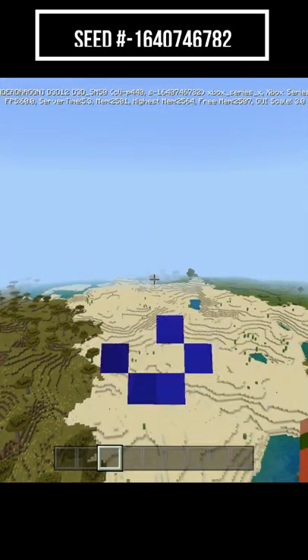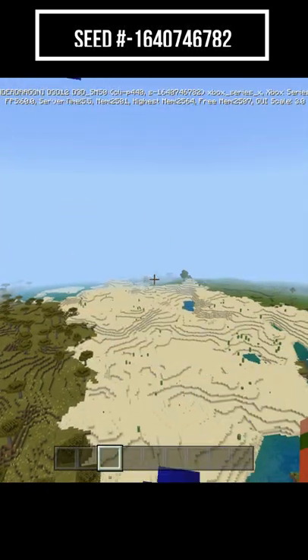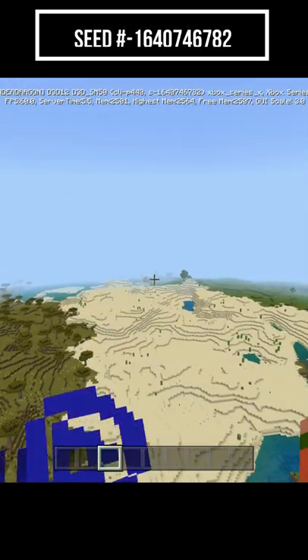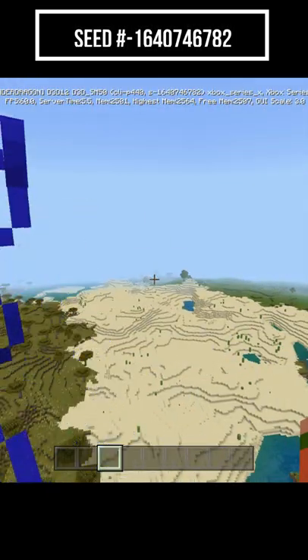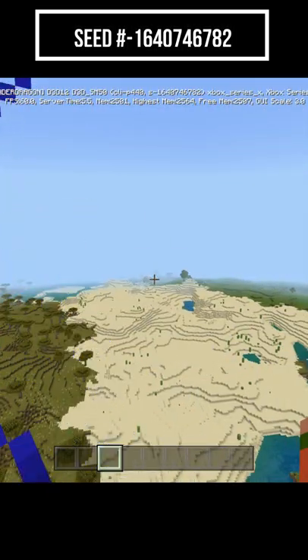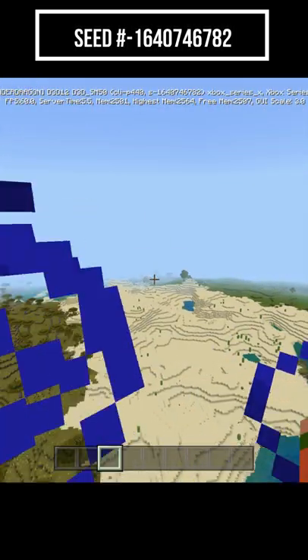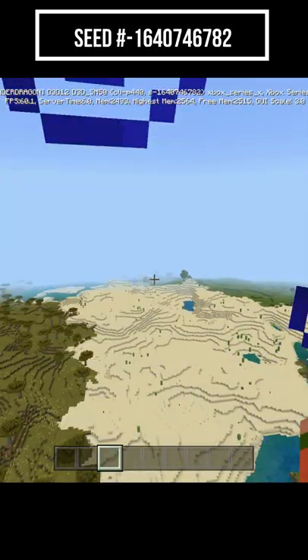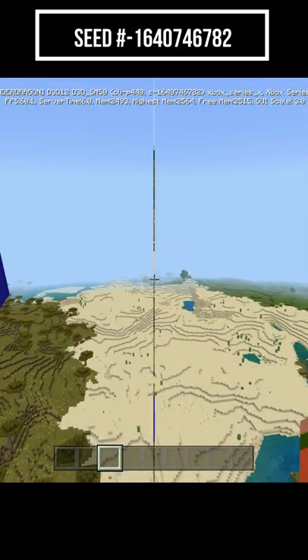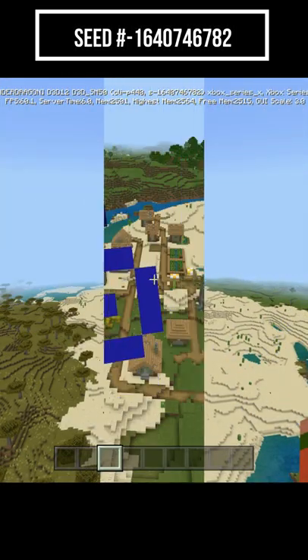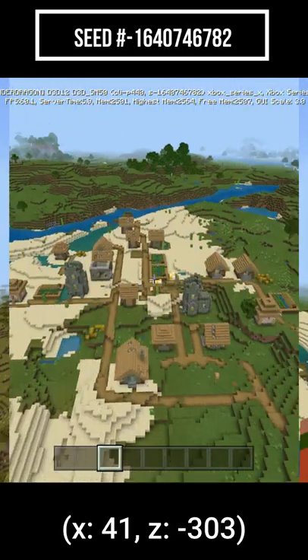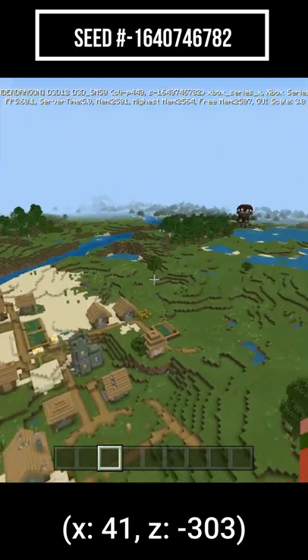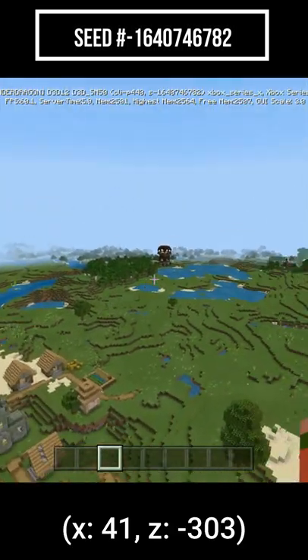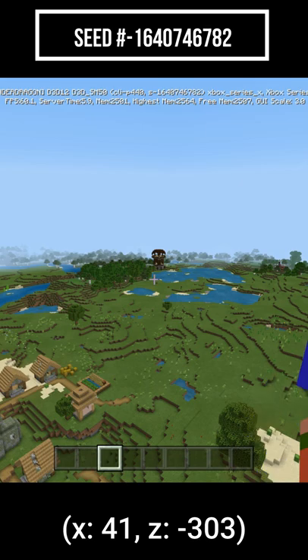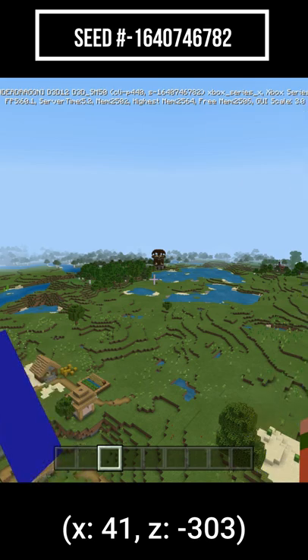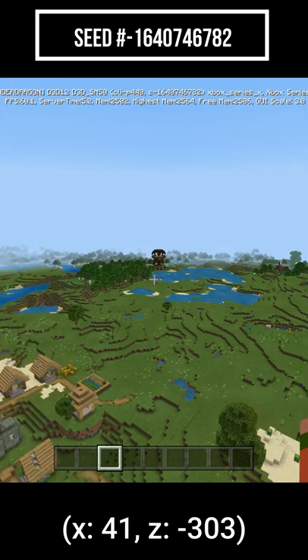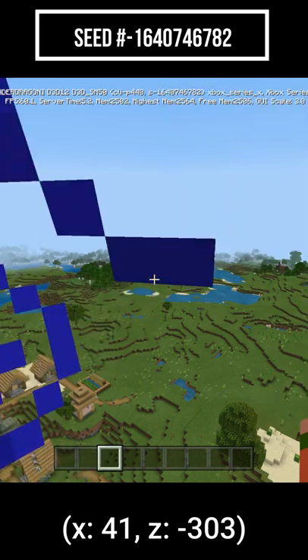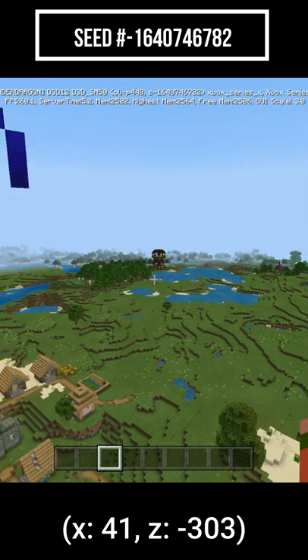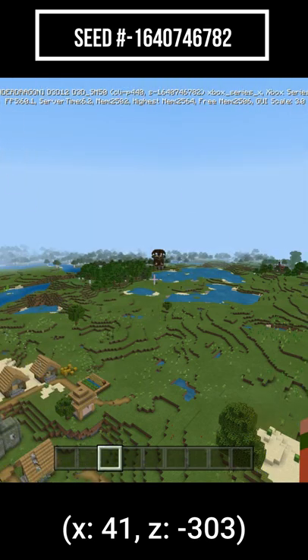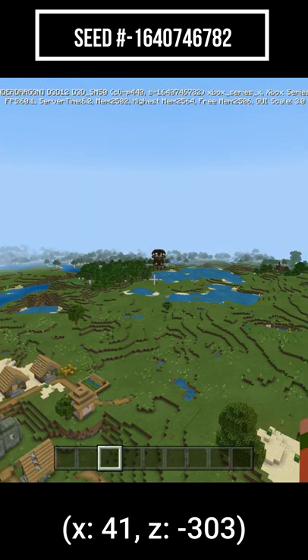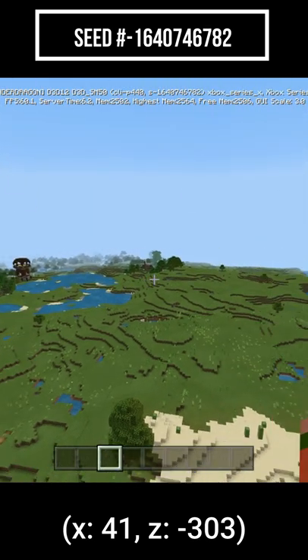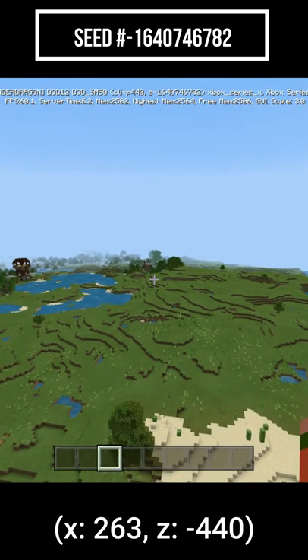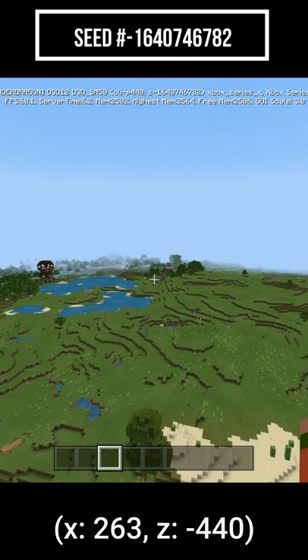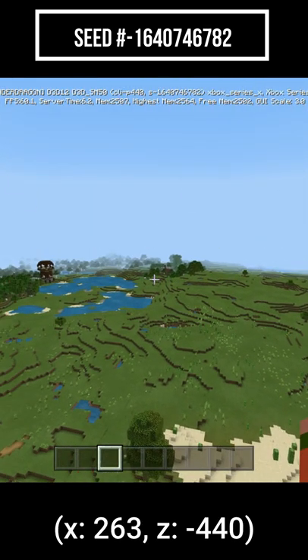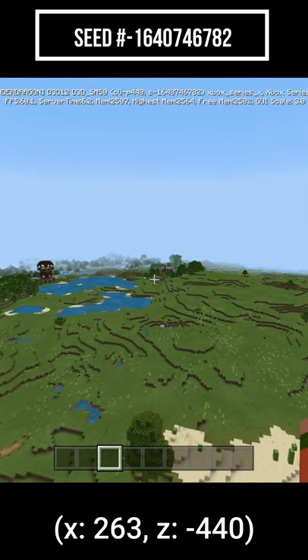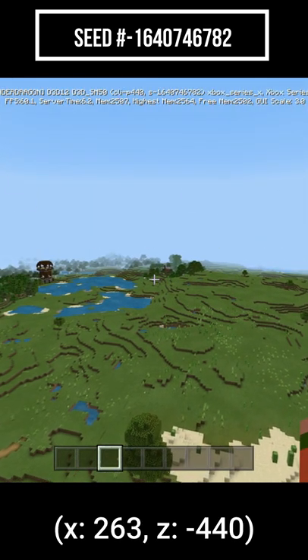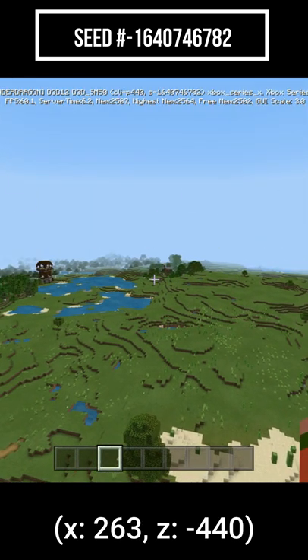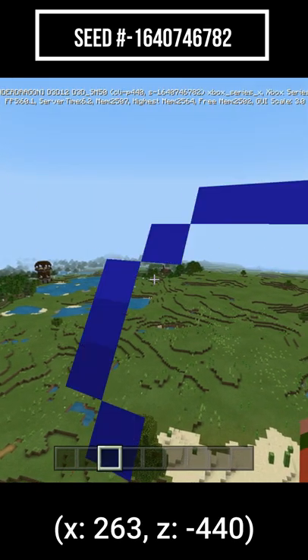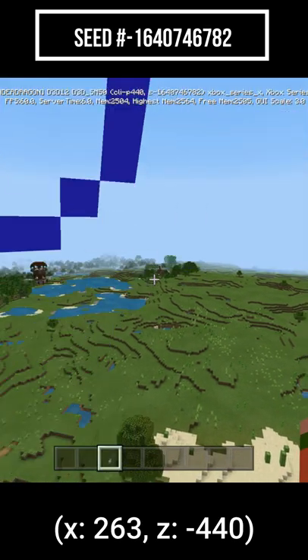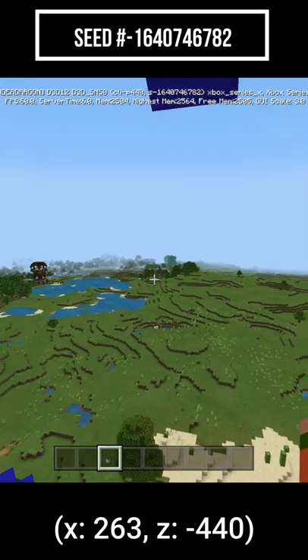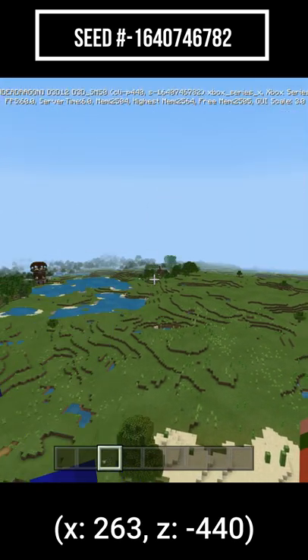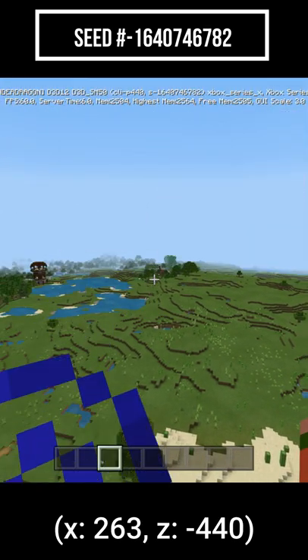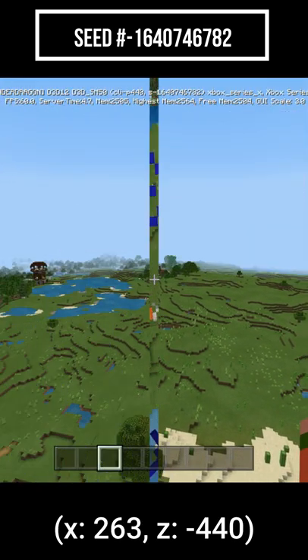For example, right over there, there's a village. You look to your right and there's a pillager outpost. You look a little further, there's a ruined portal.